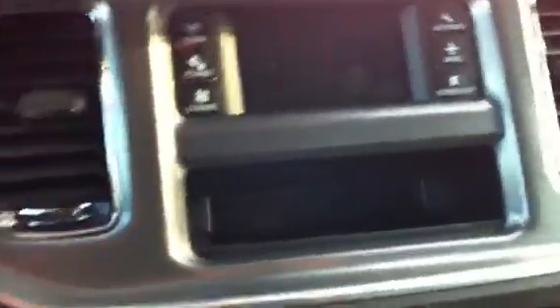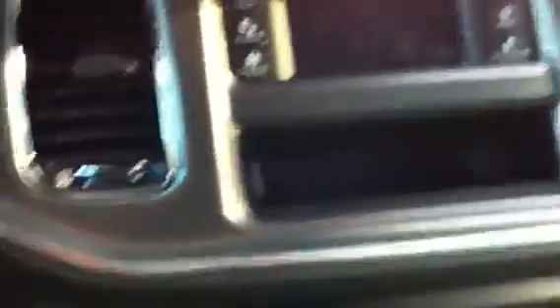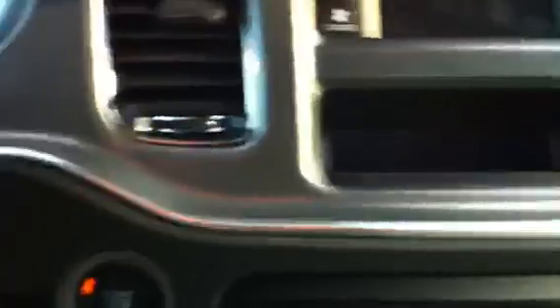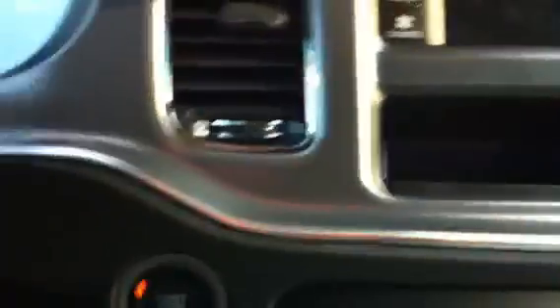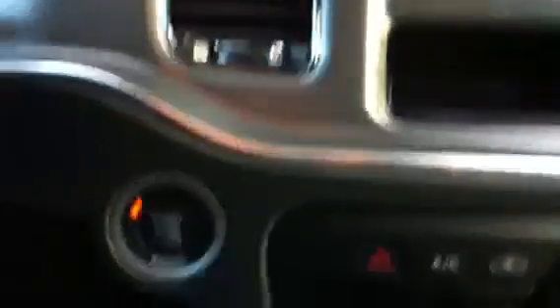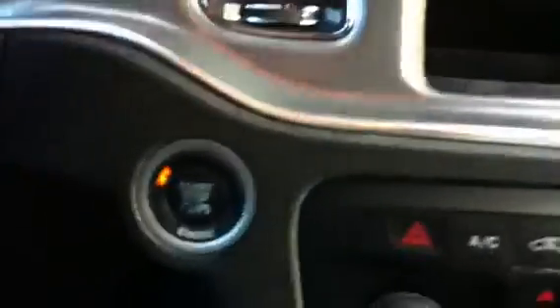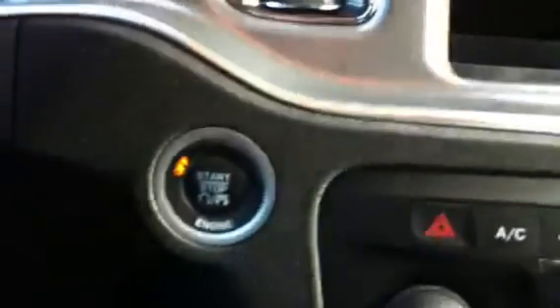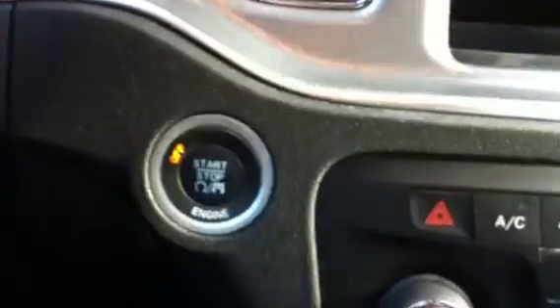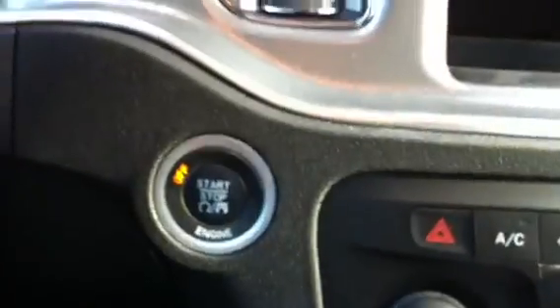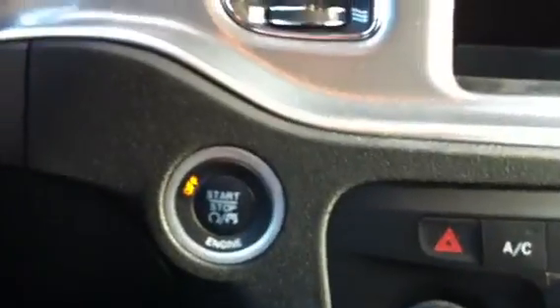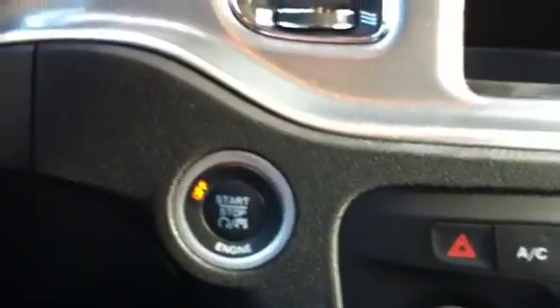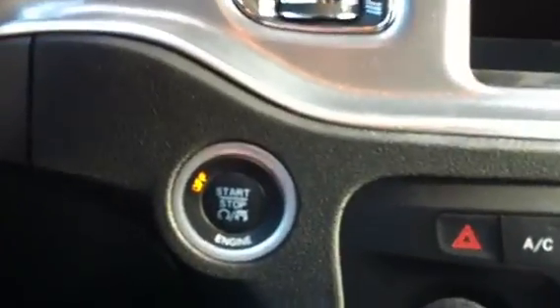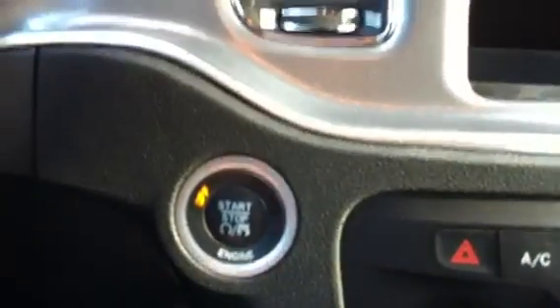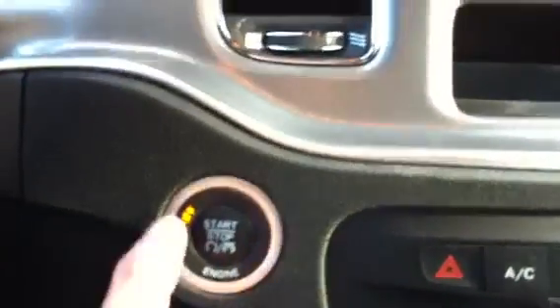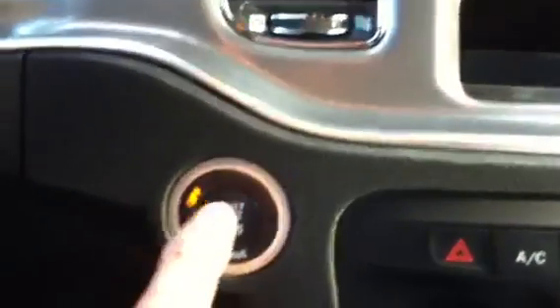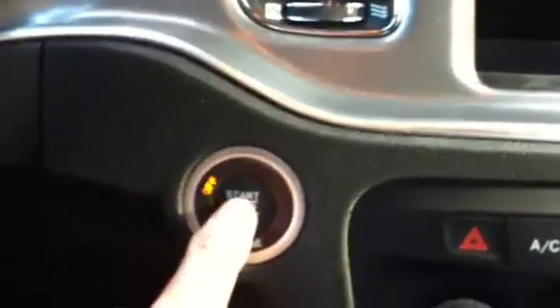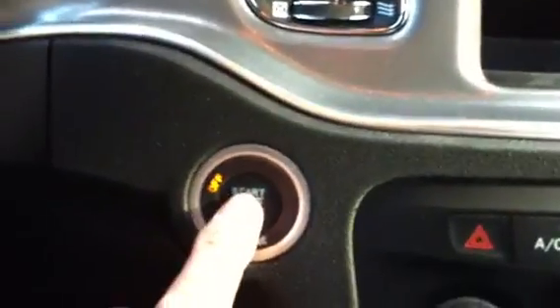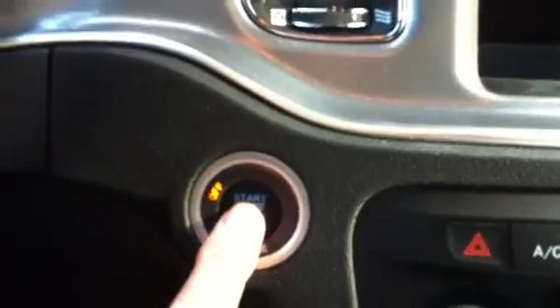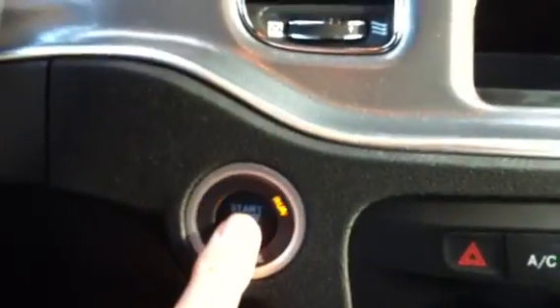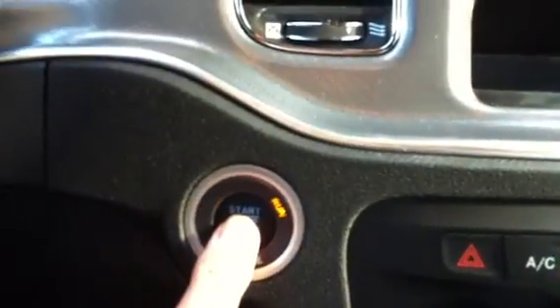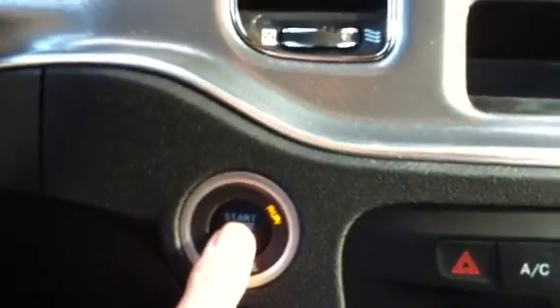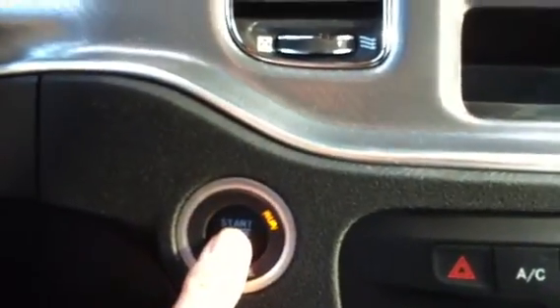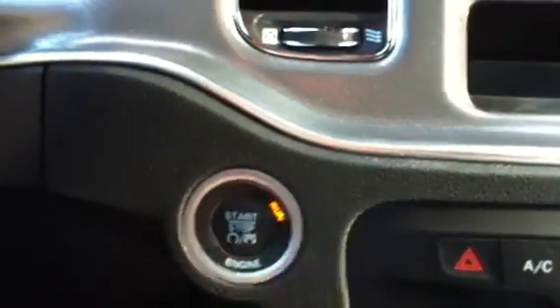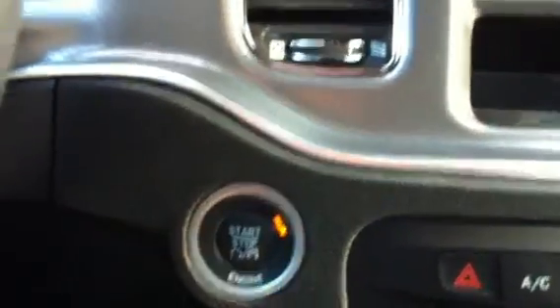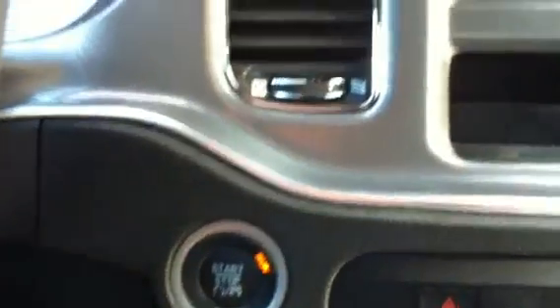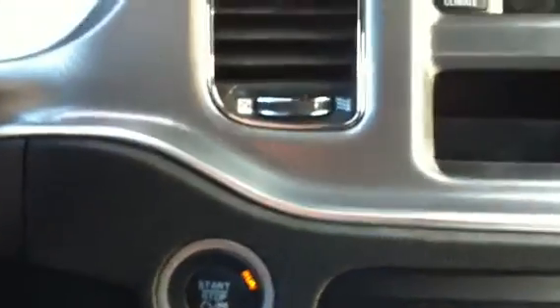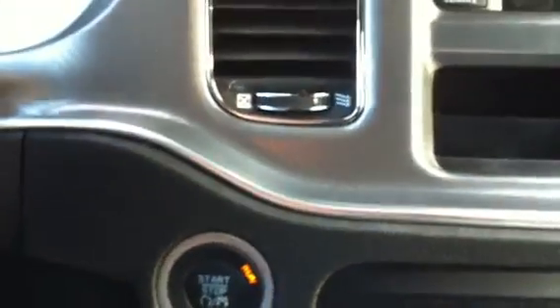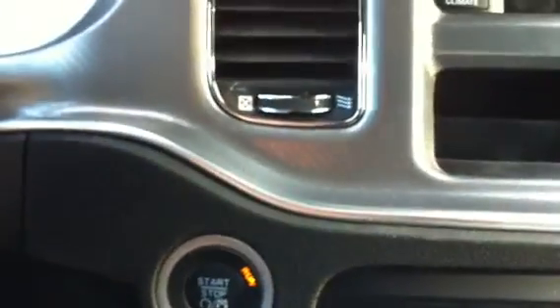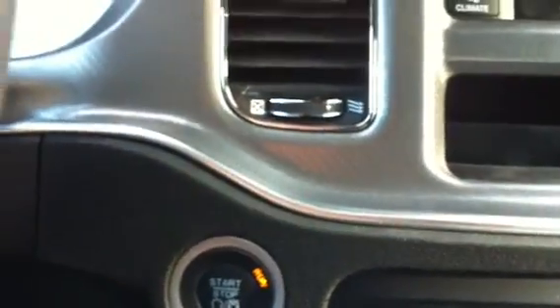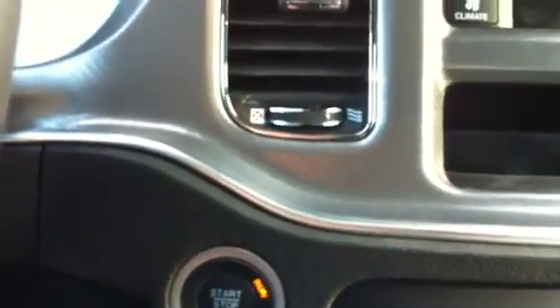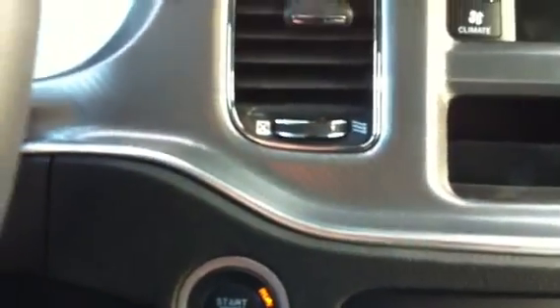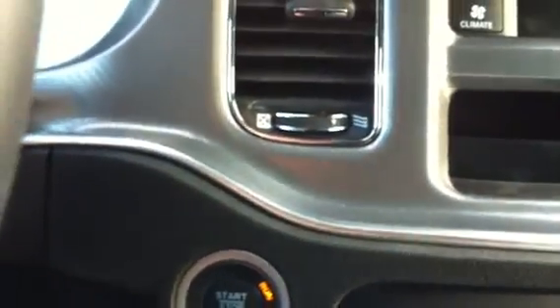With the fob it senses that you have it — you just press the start button and away you go.